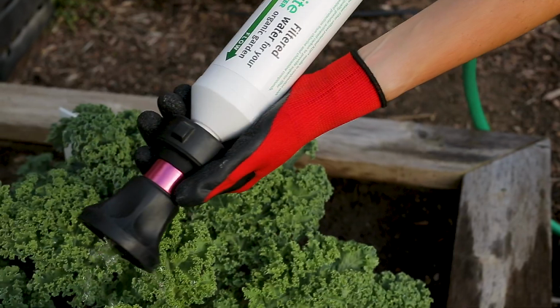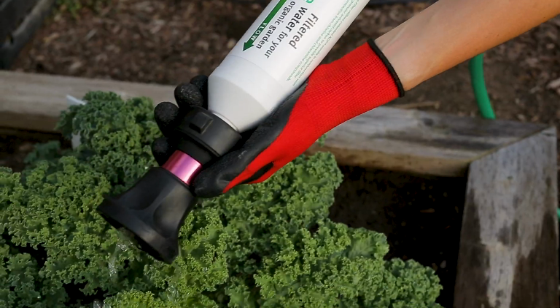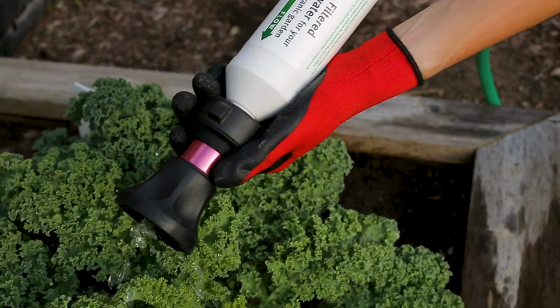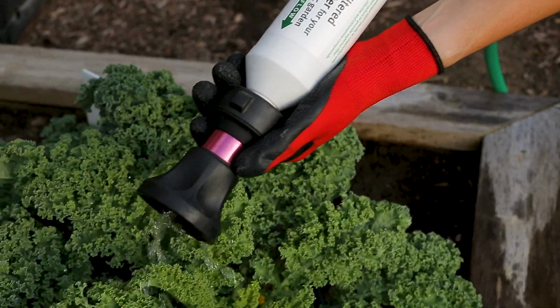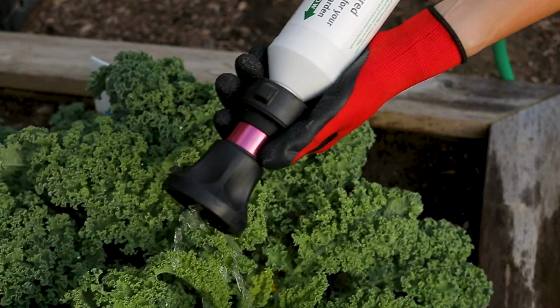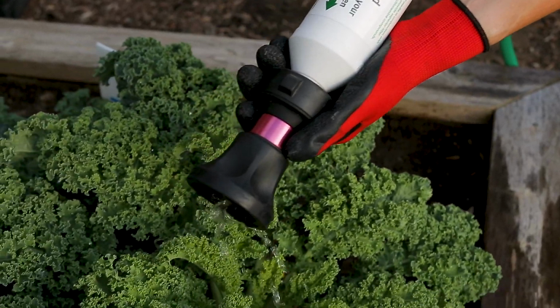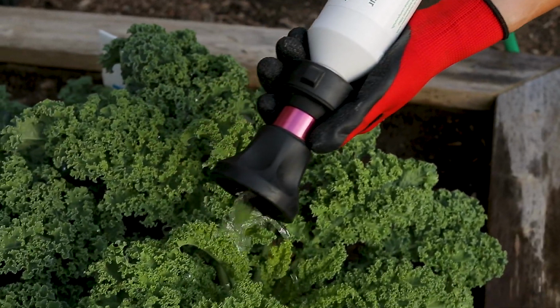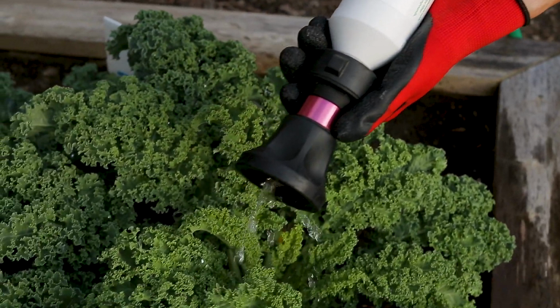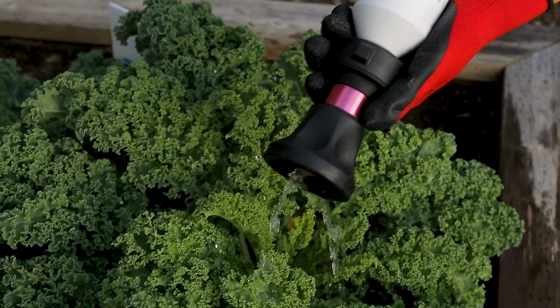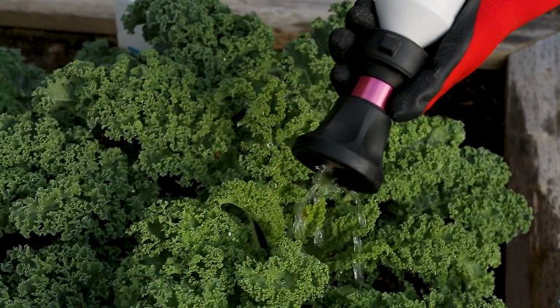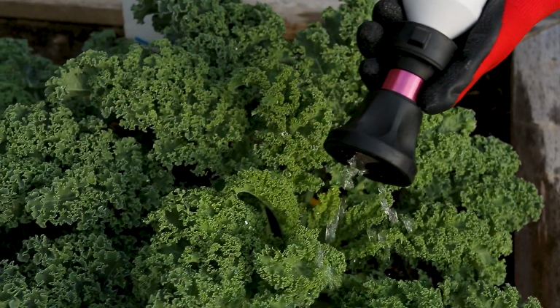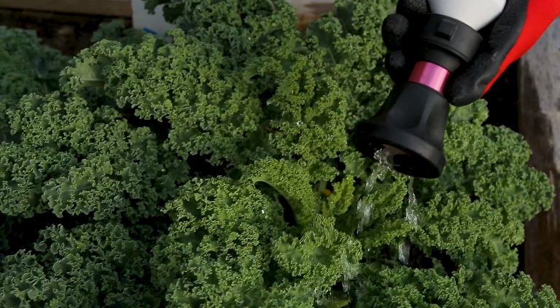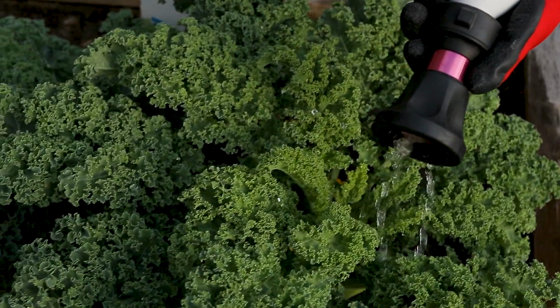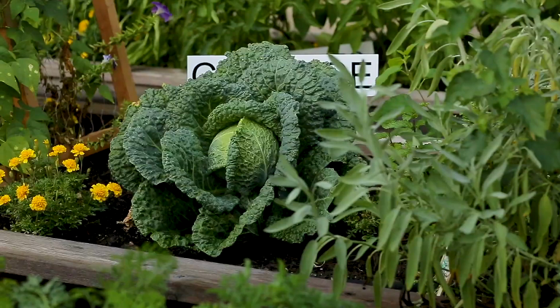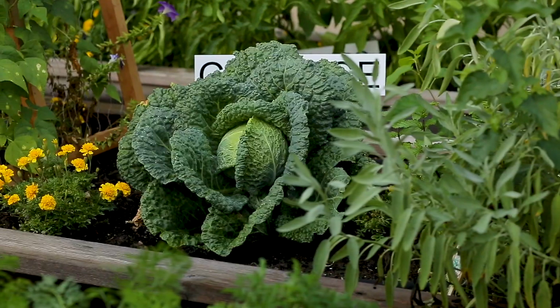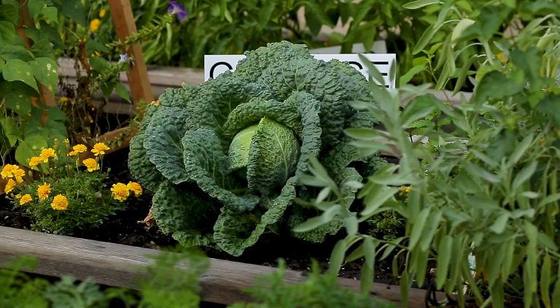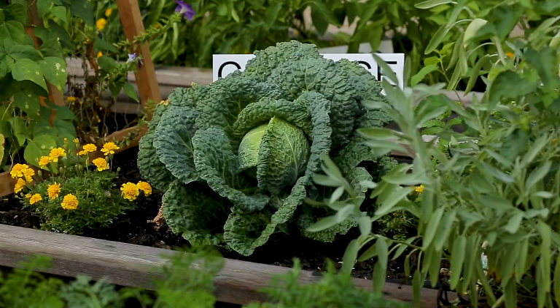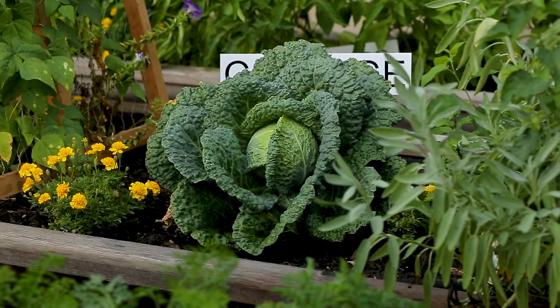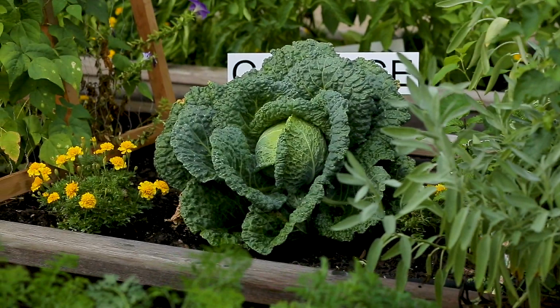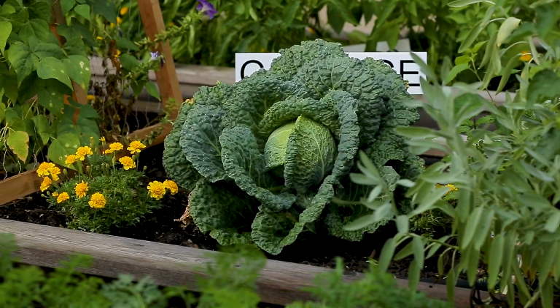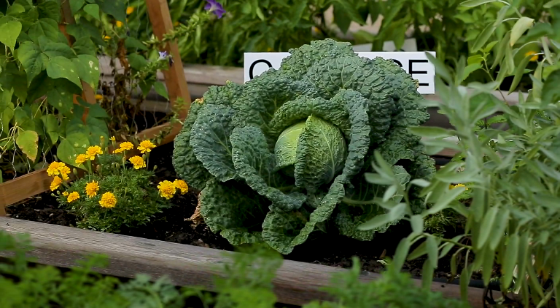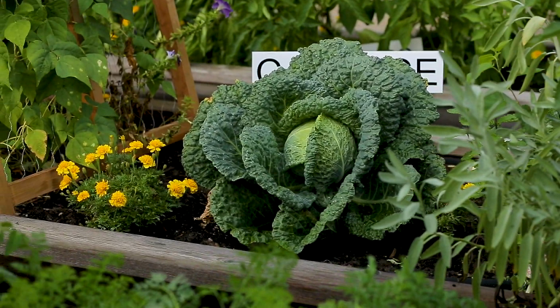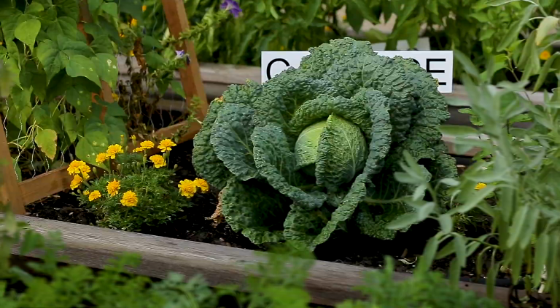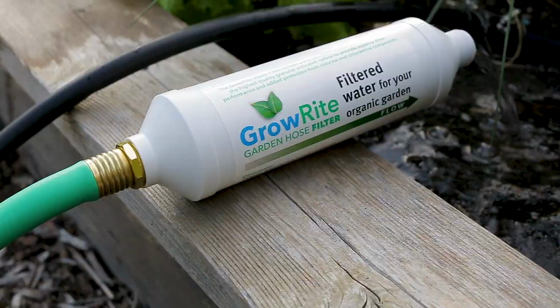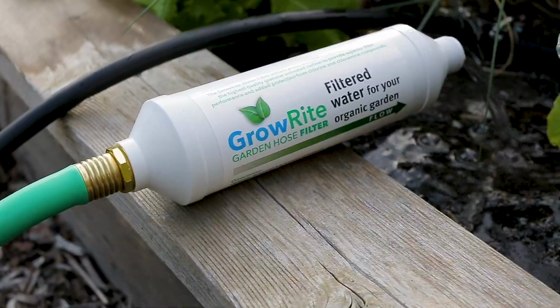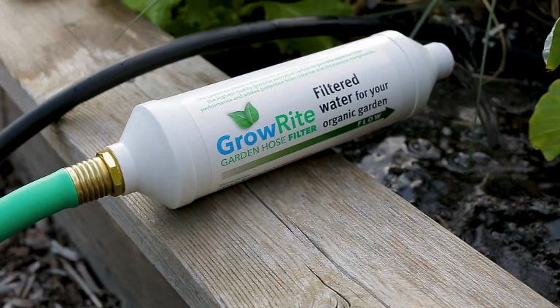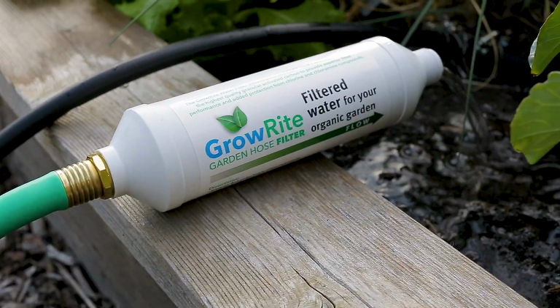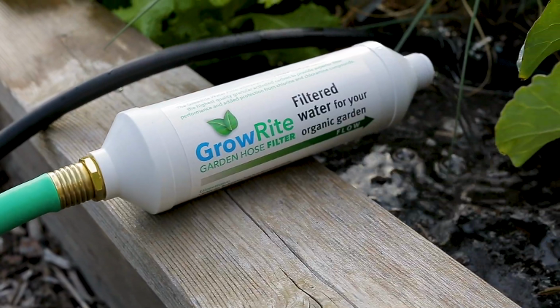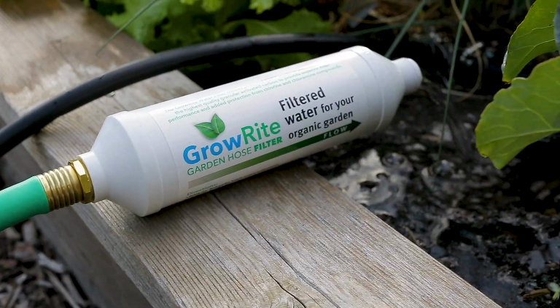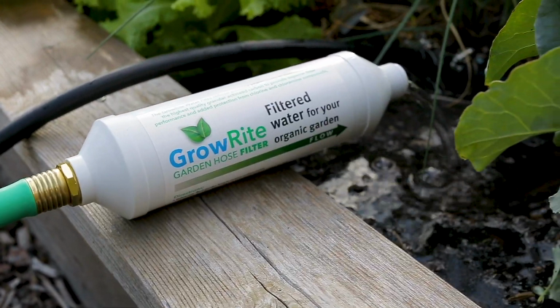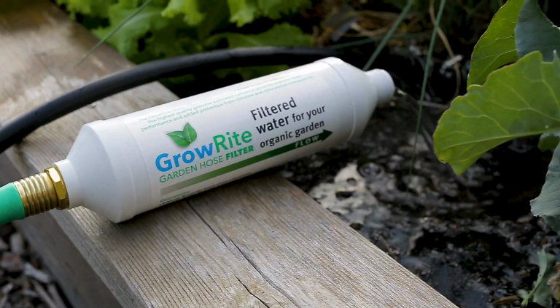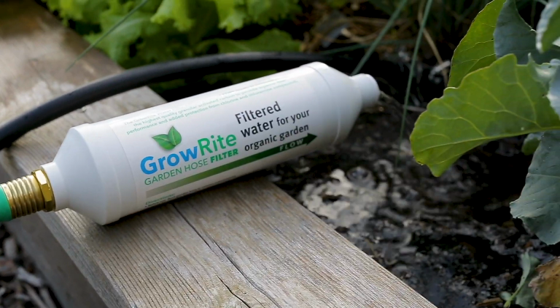Promotes healthy plant nutrition and growth by removing contaminants in your water, returning the natural balance to your soil, compost, or mulch.